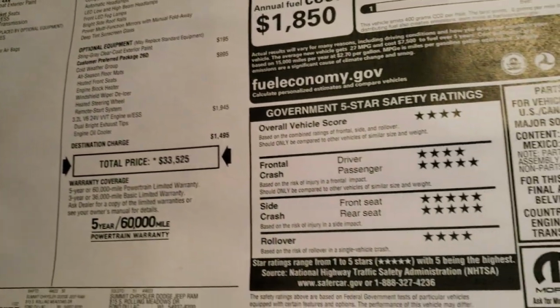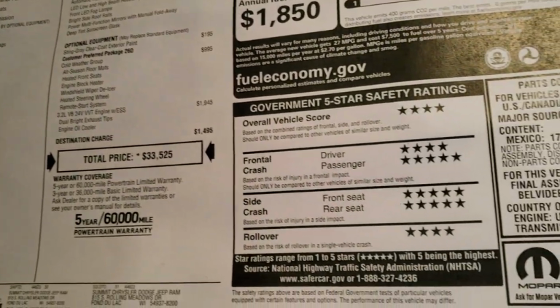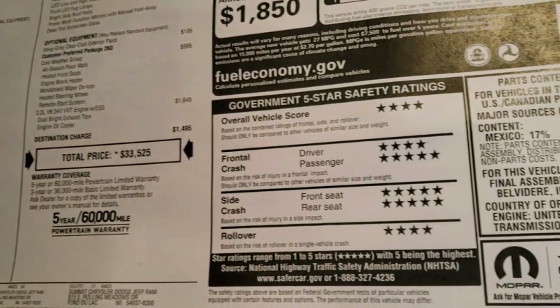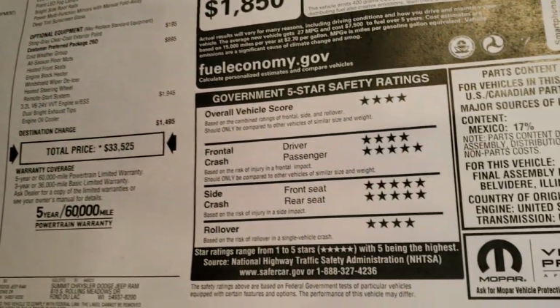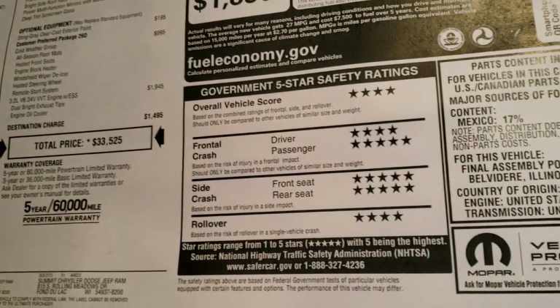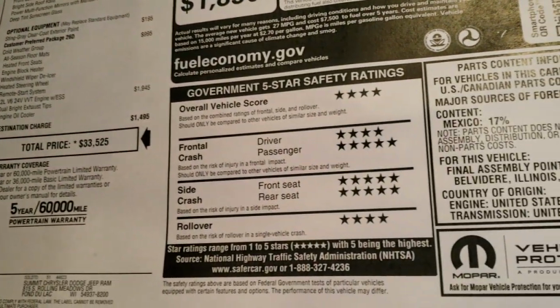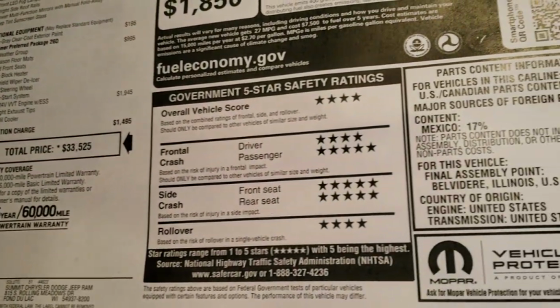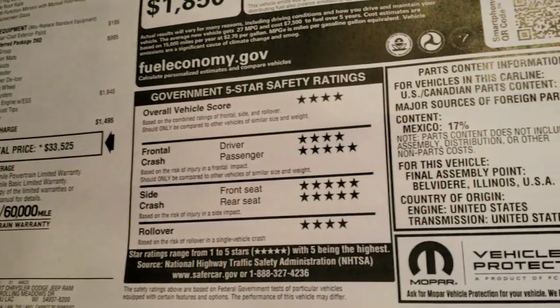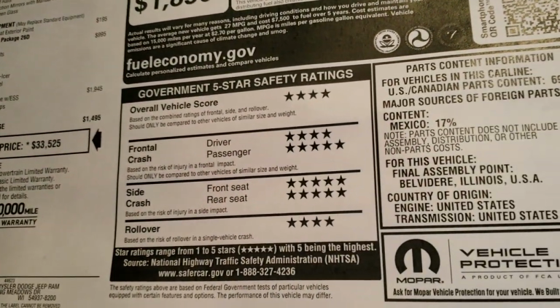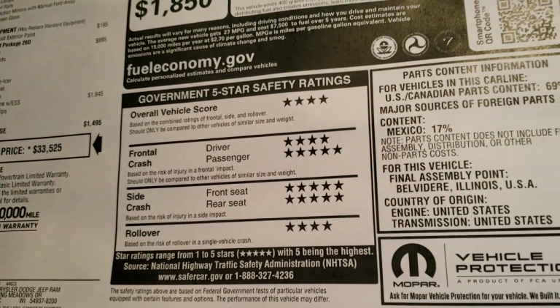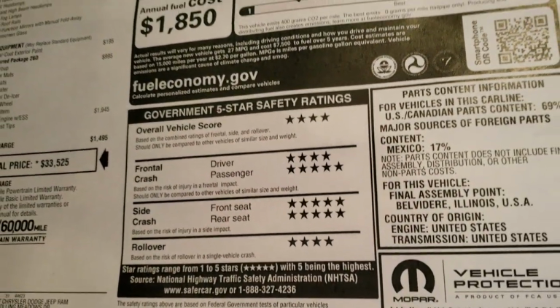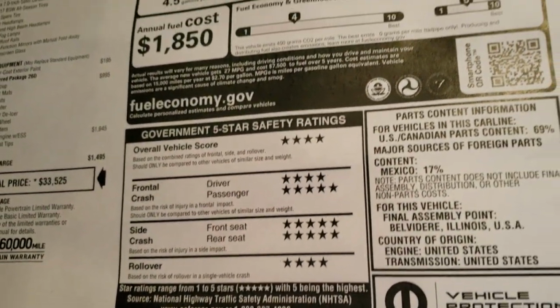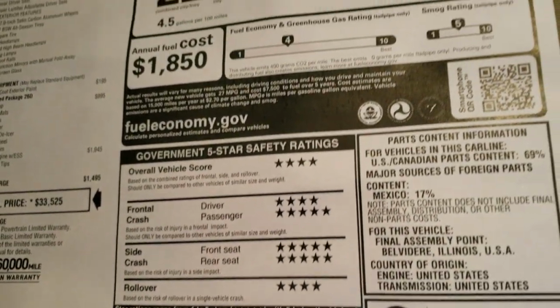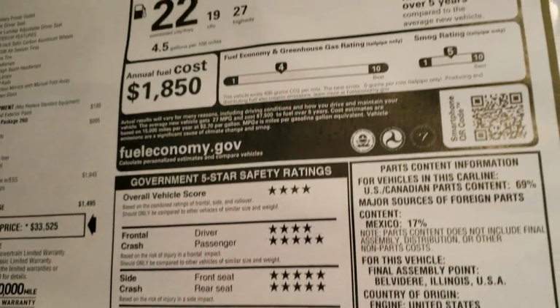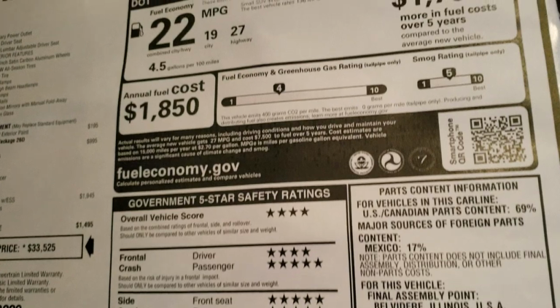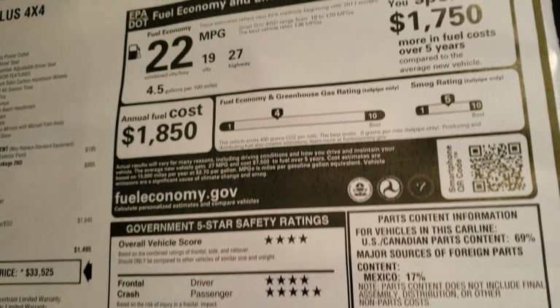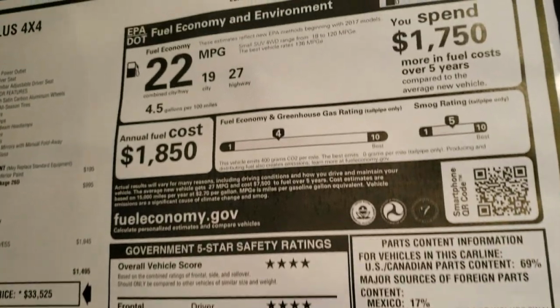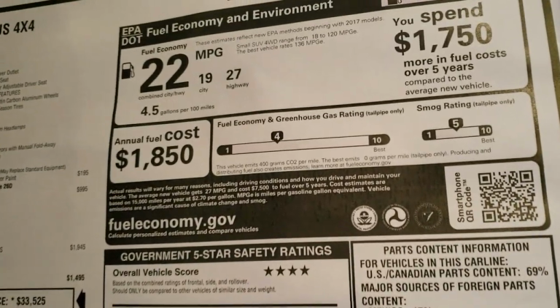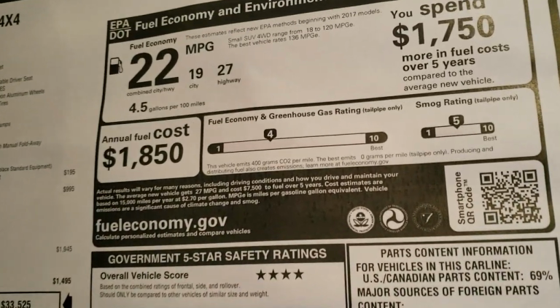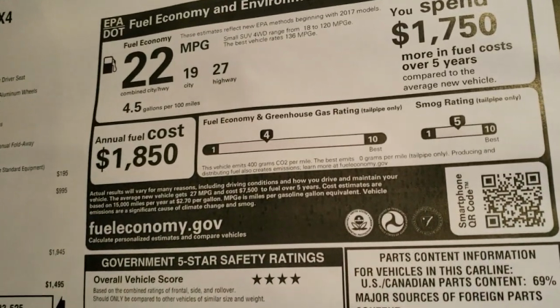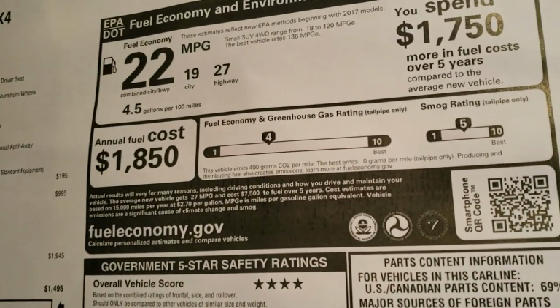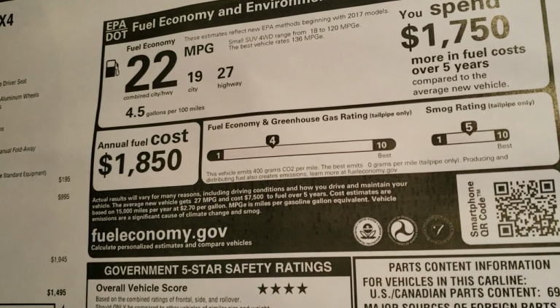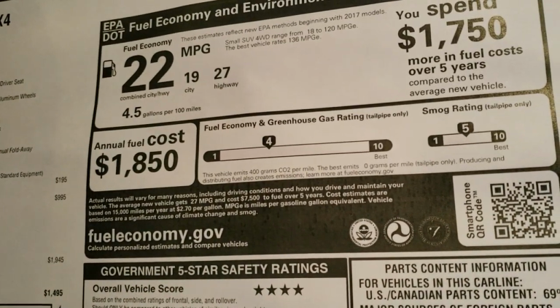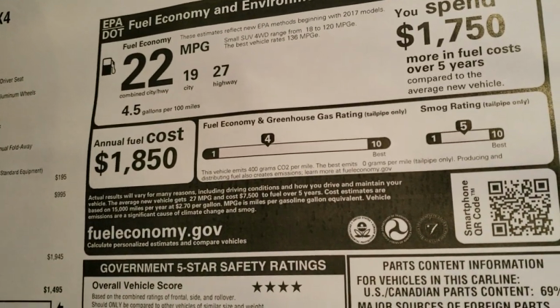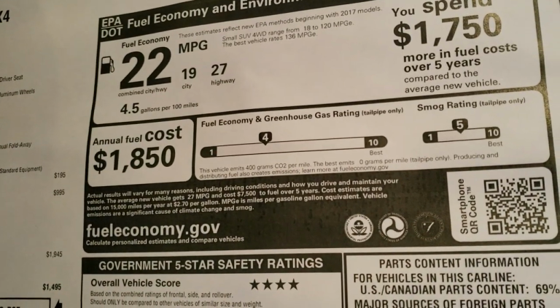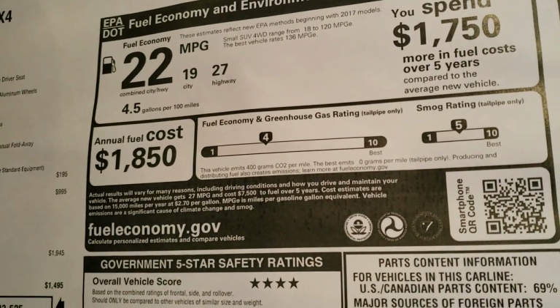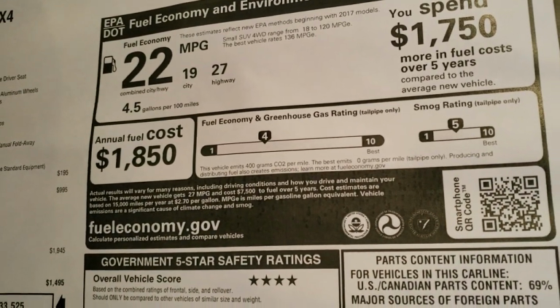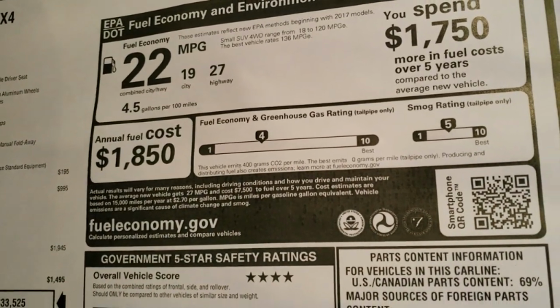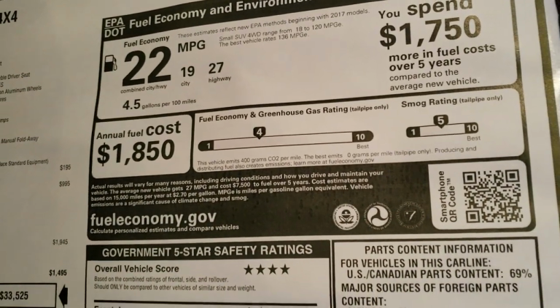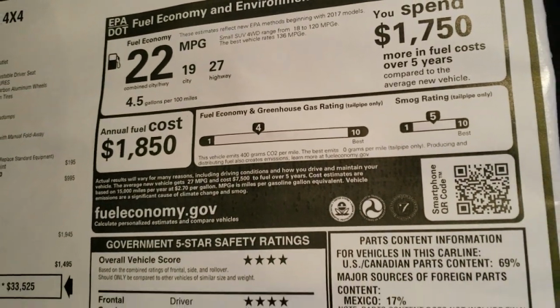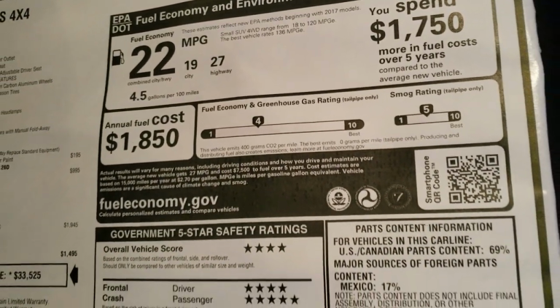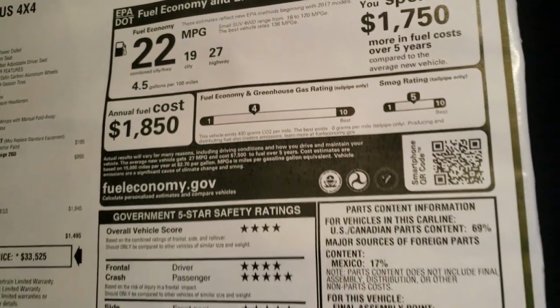Crash test ratings look really good all the way up and down. 27 highway, 19 city, and 22 combined.